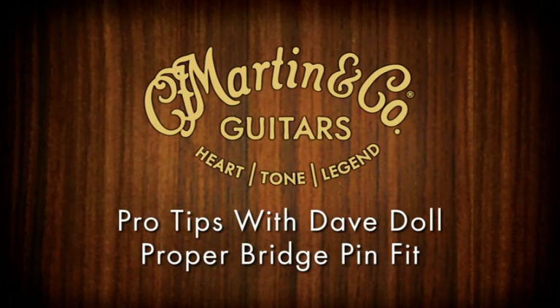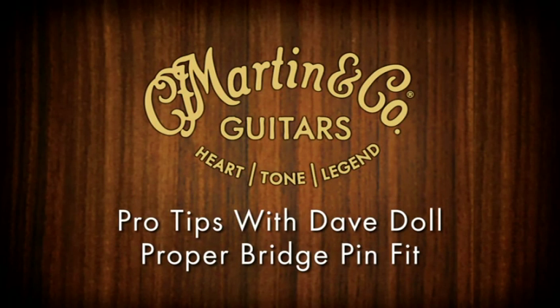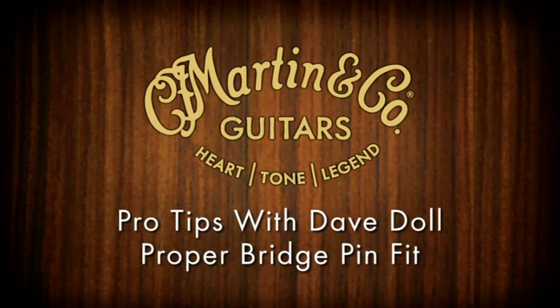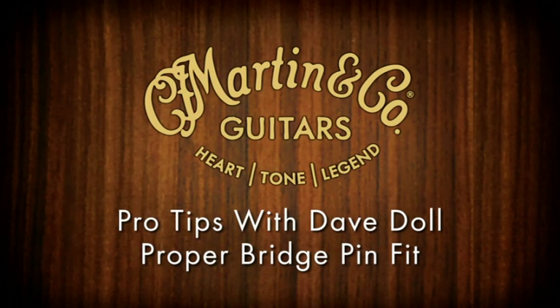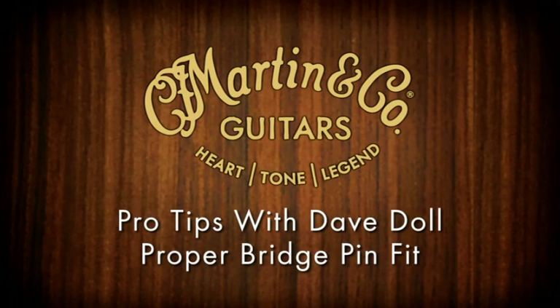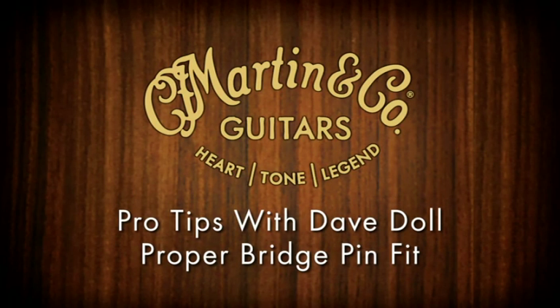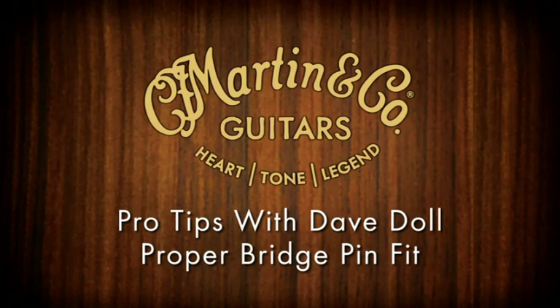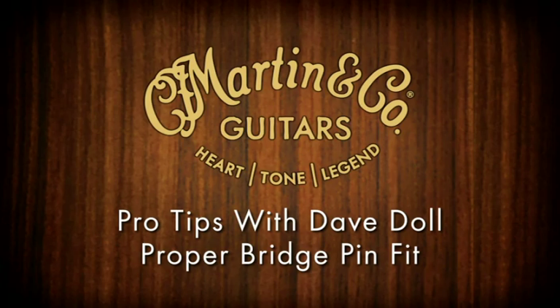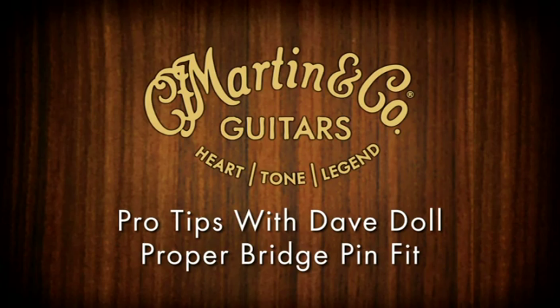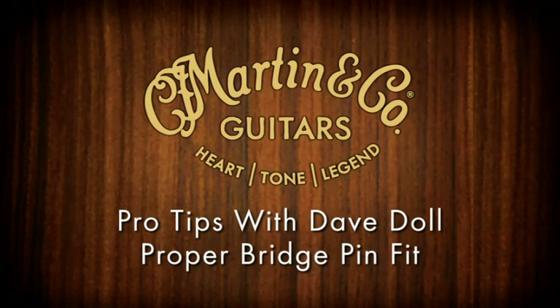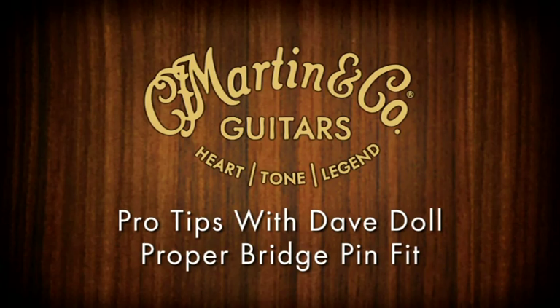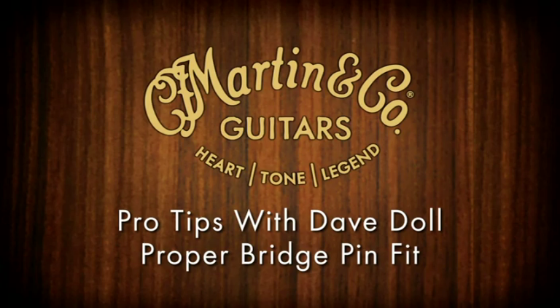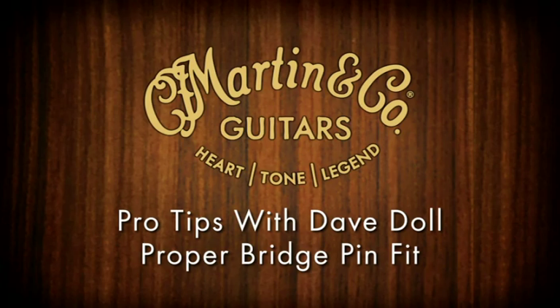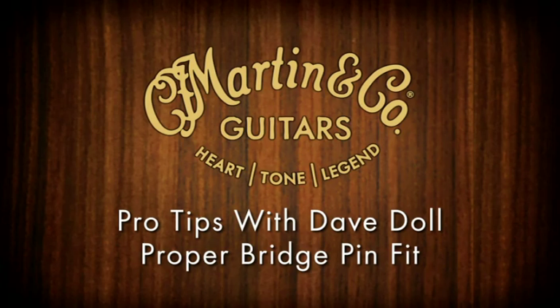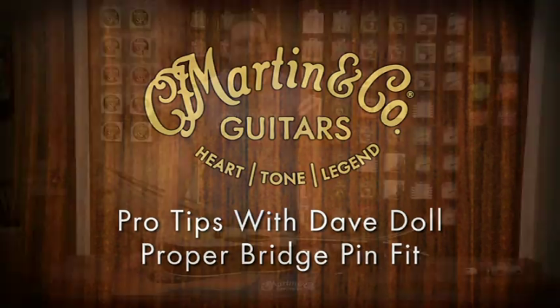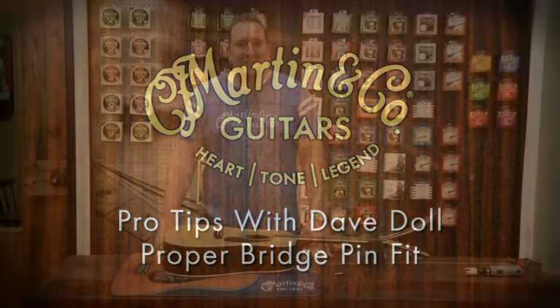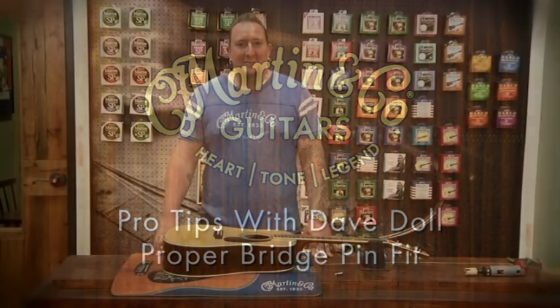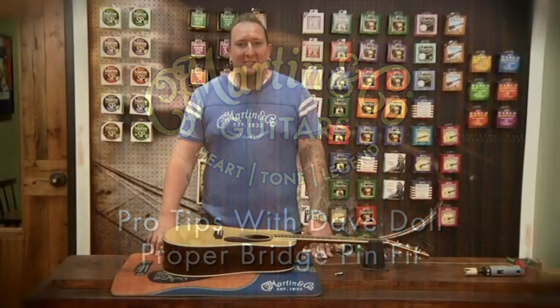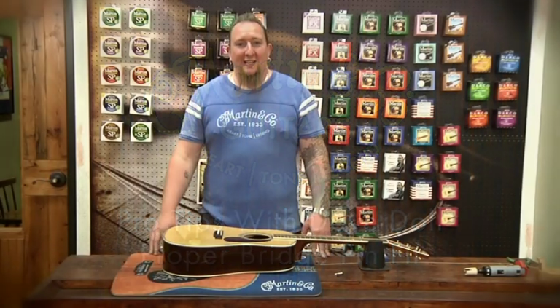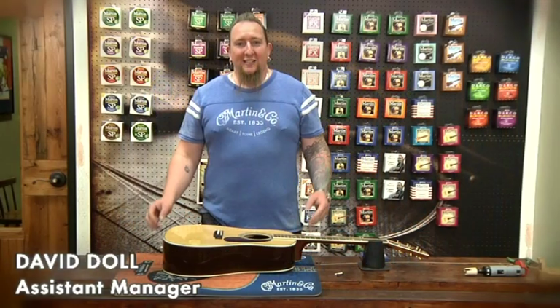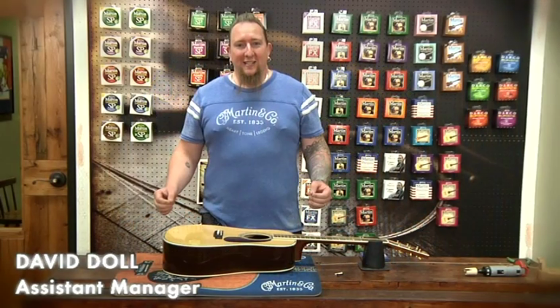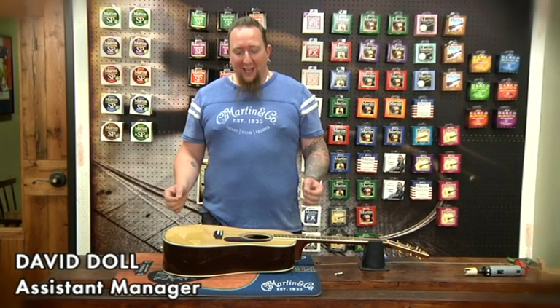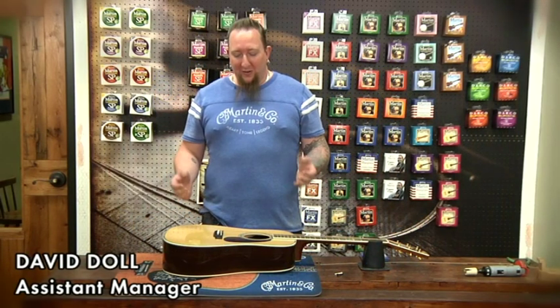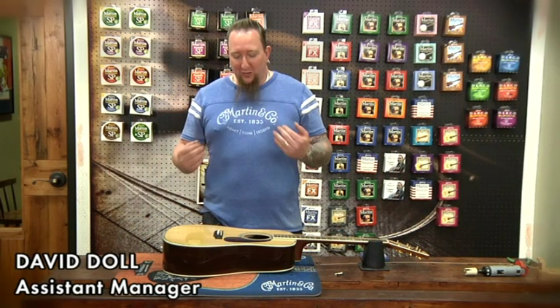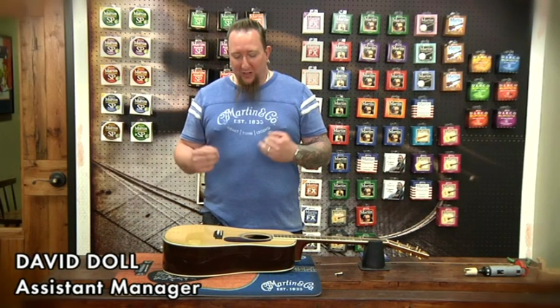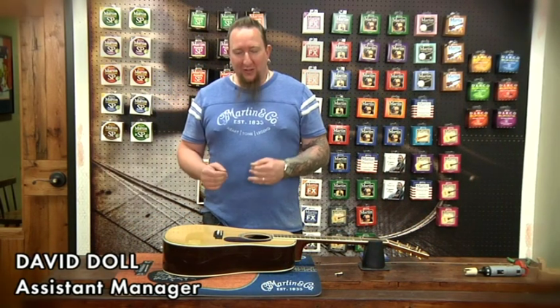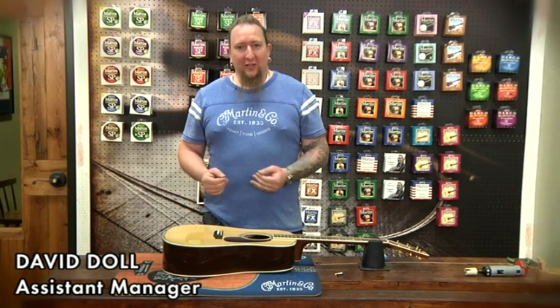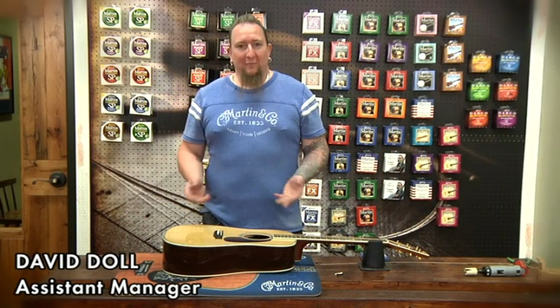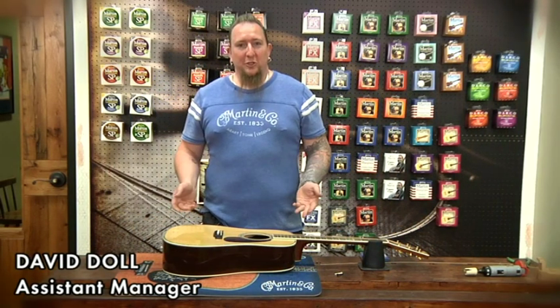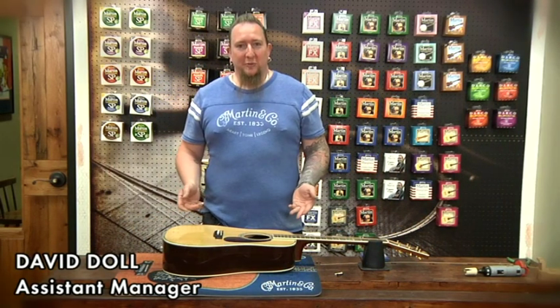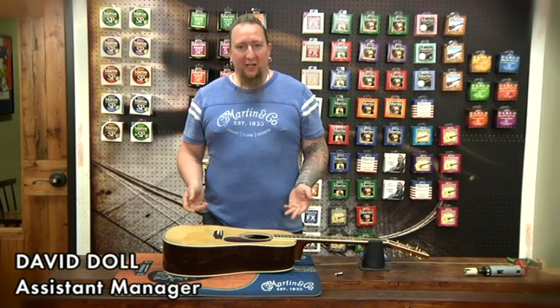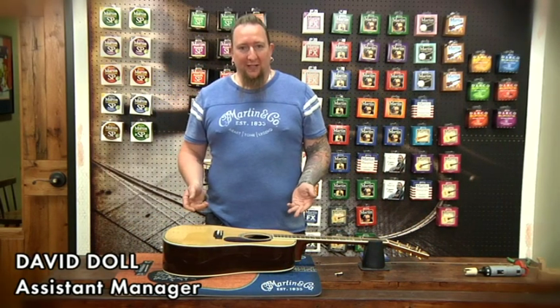Hey, everybody. Welcome to another installment of Pro Tips. Today, we're going to be looking at bridge pin height.